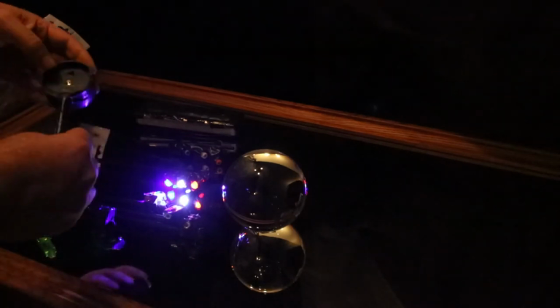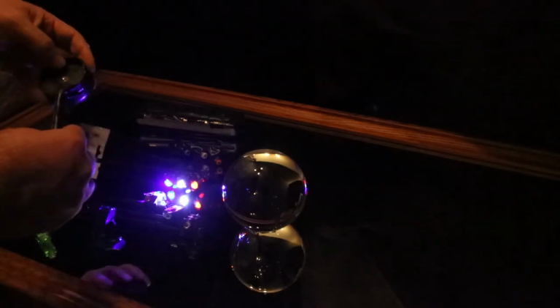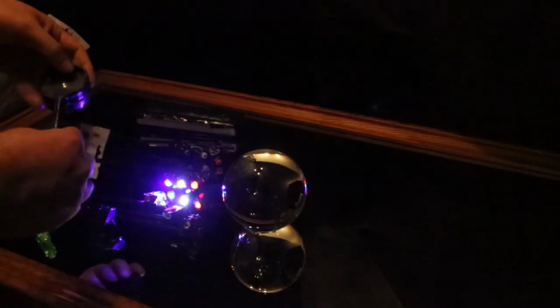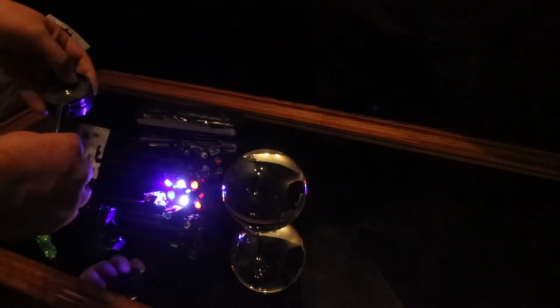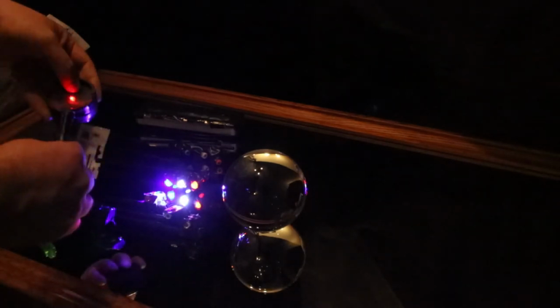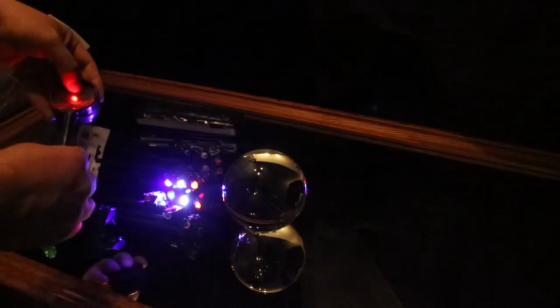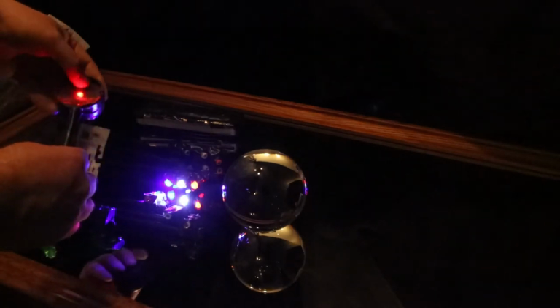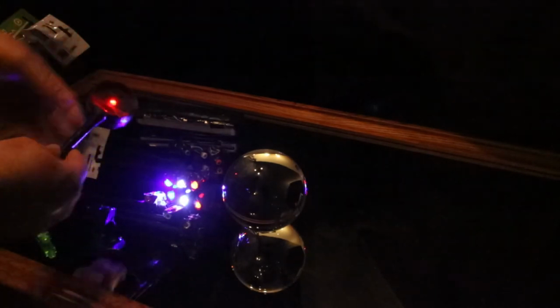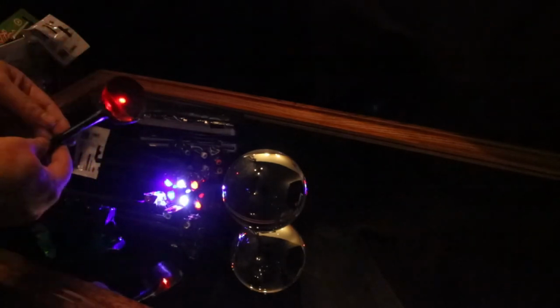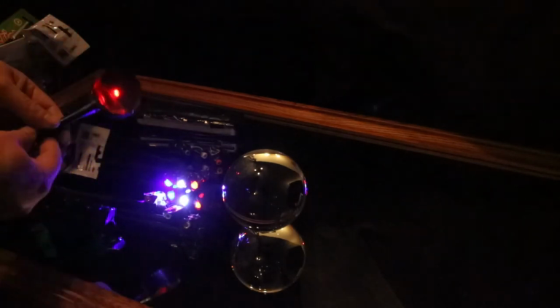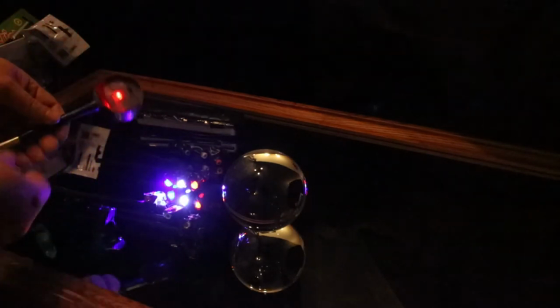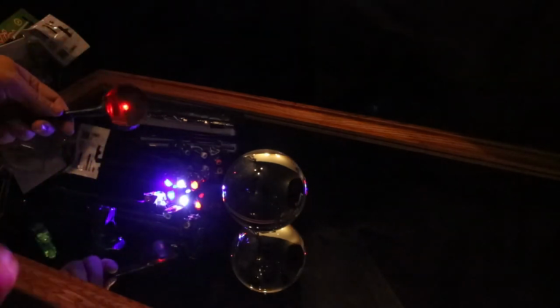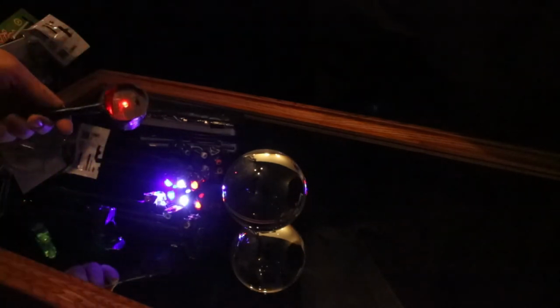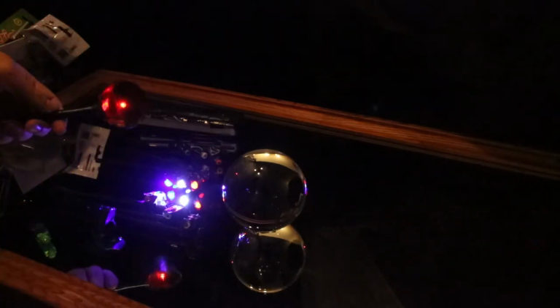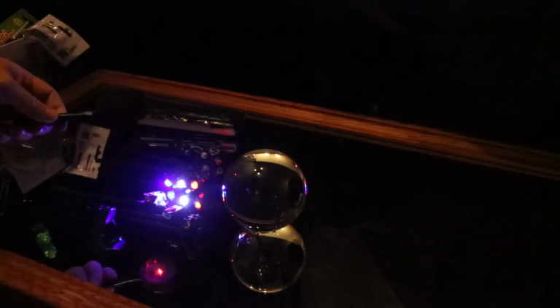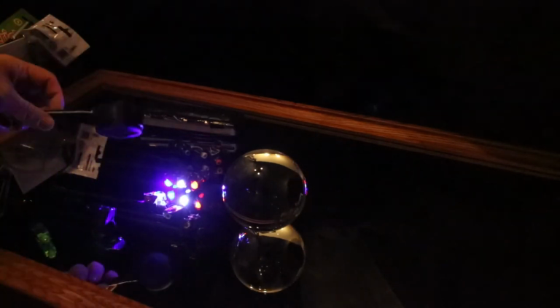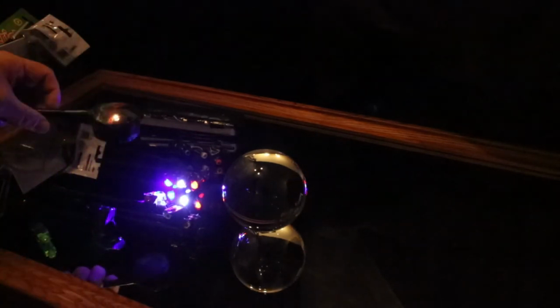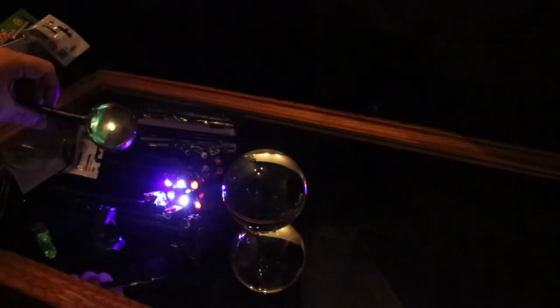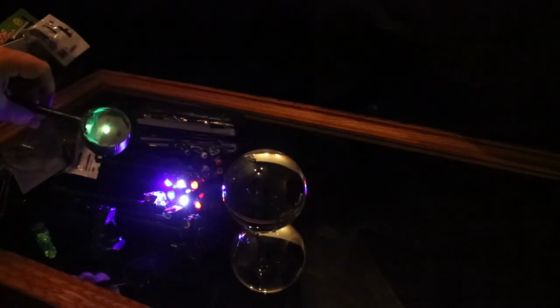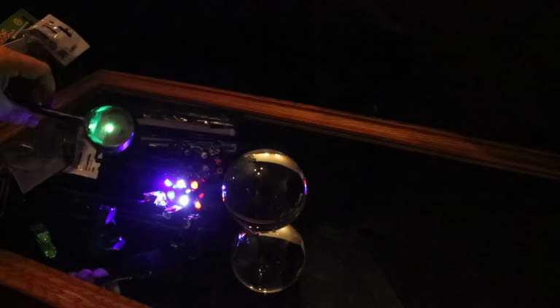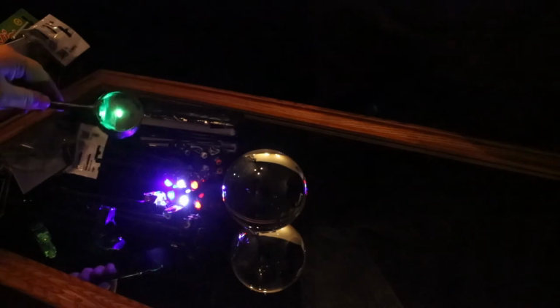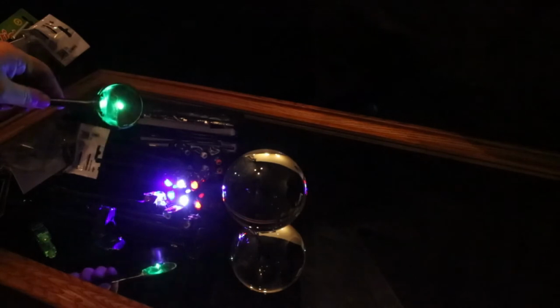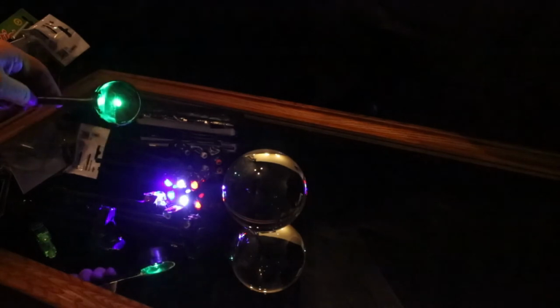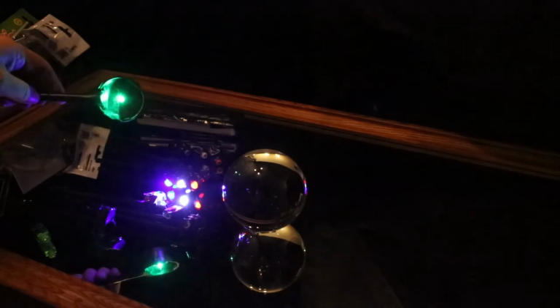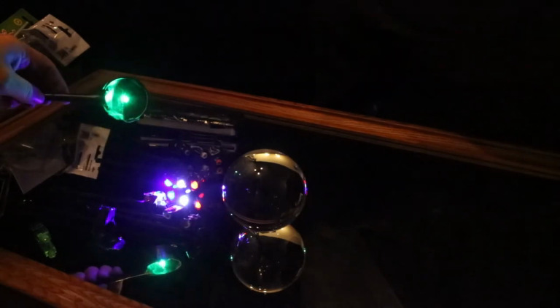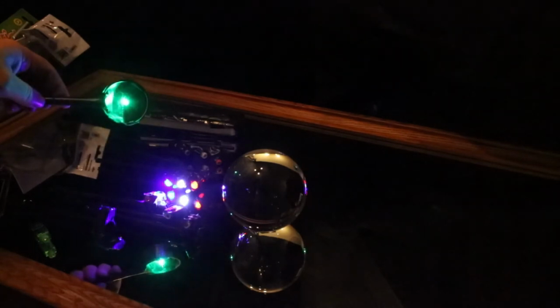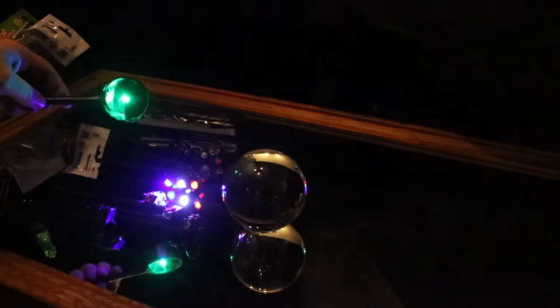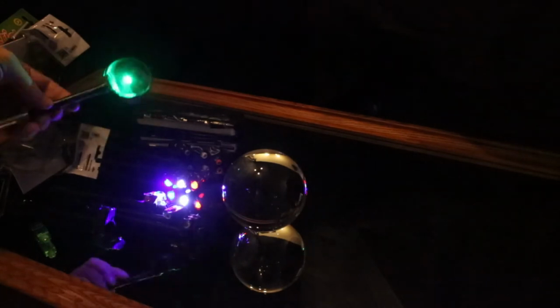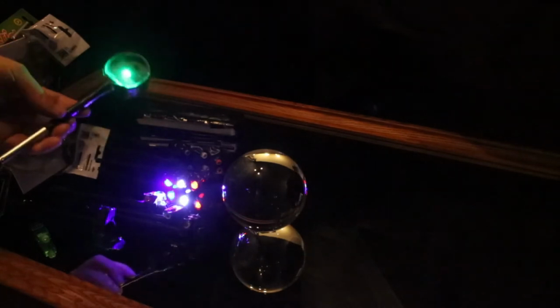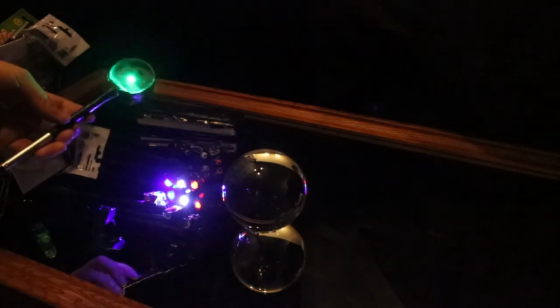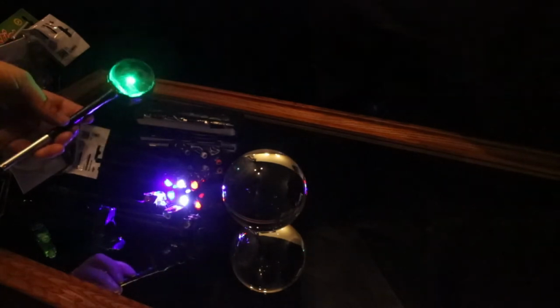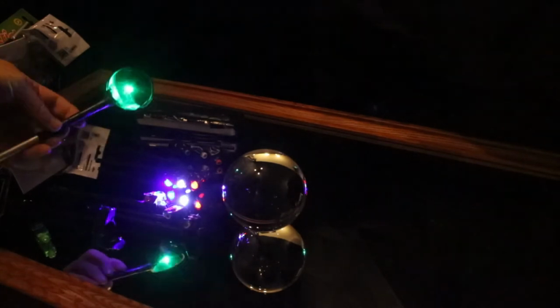And another one: garden lights — £2 or £3. This one changes colour, stuck on the end of a stick.